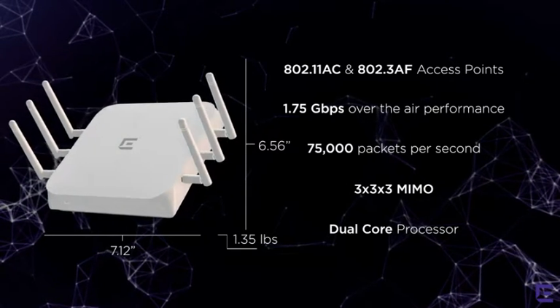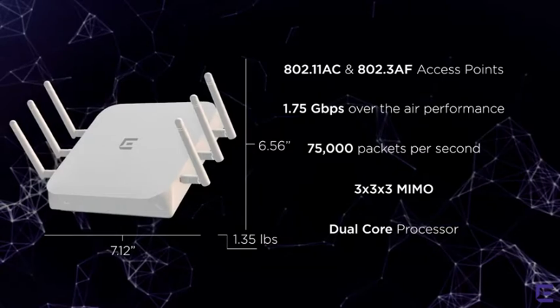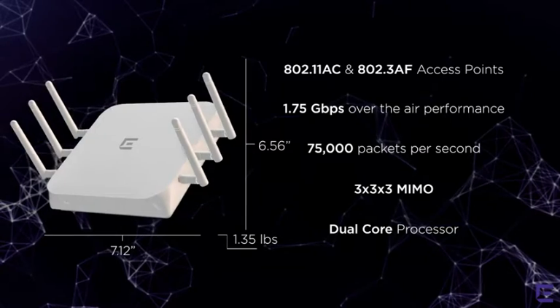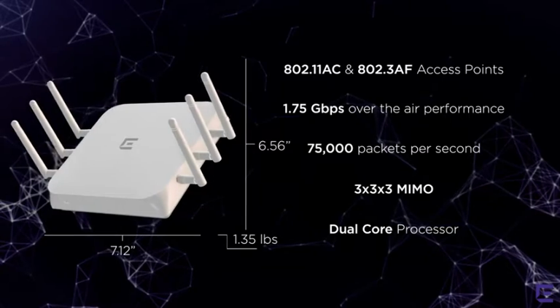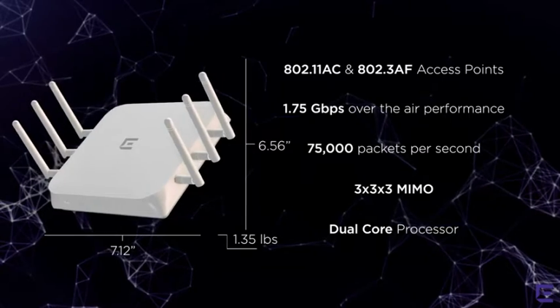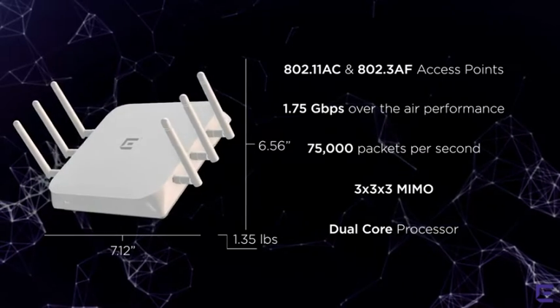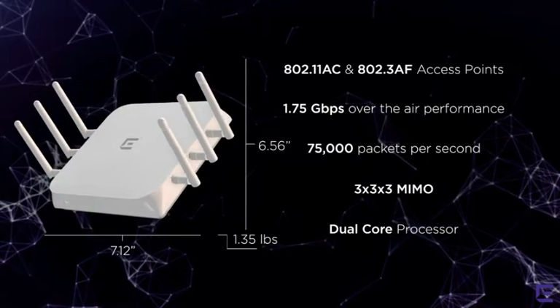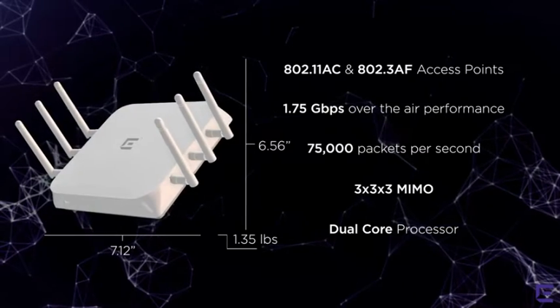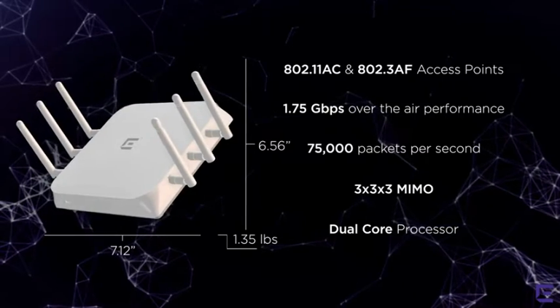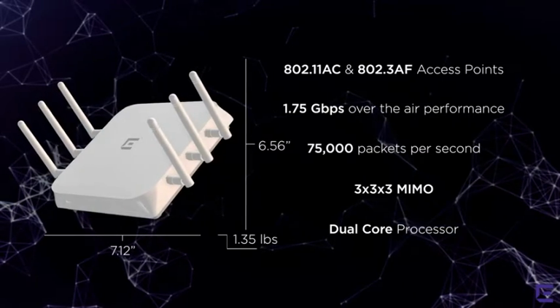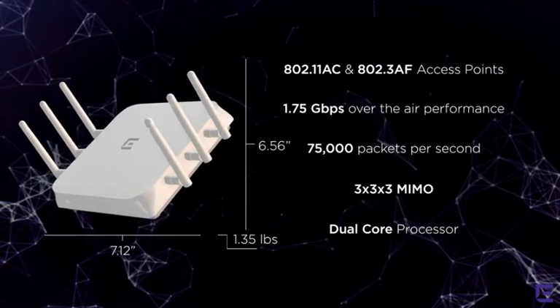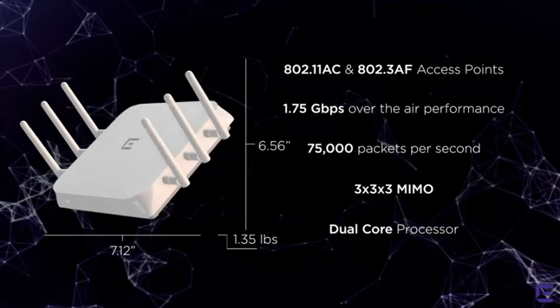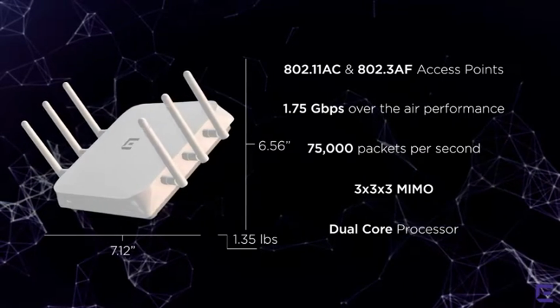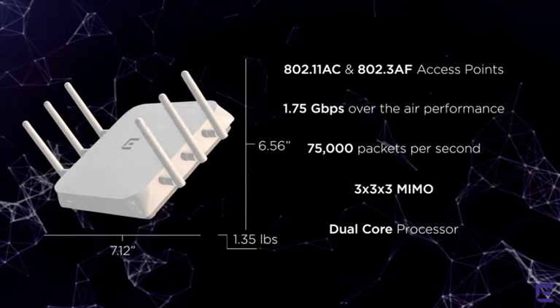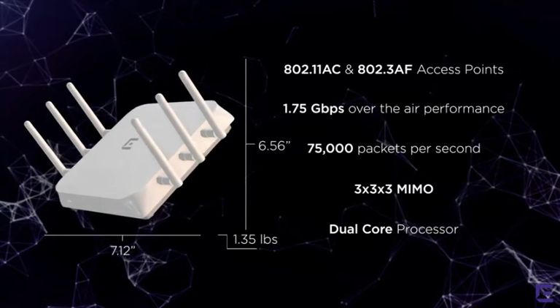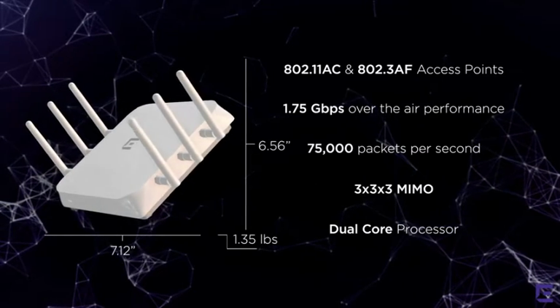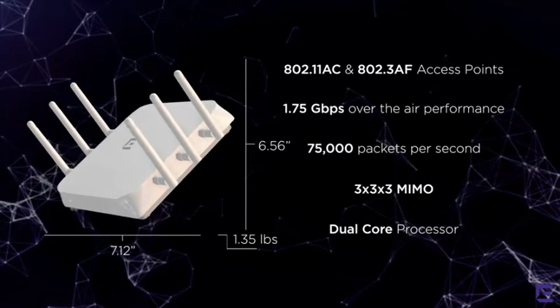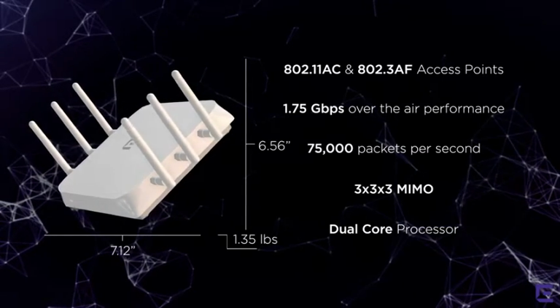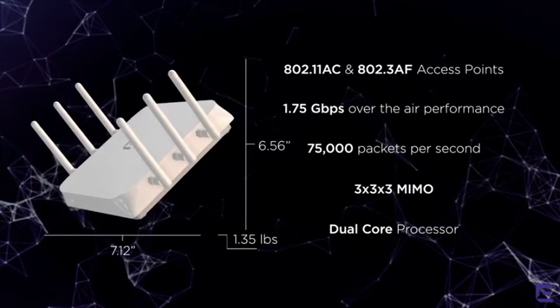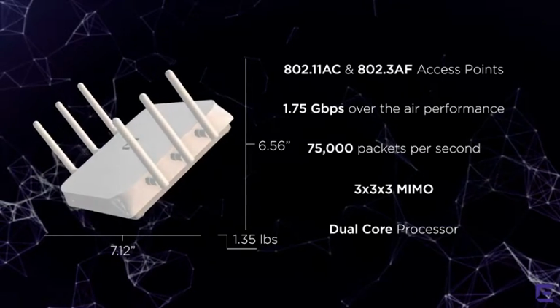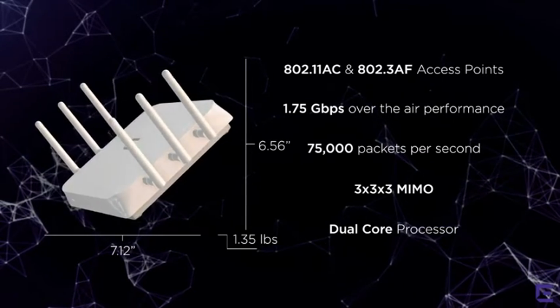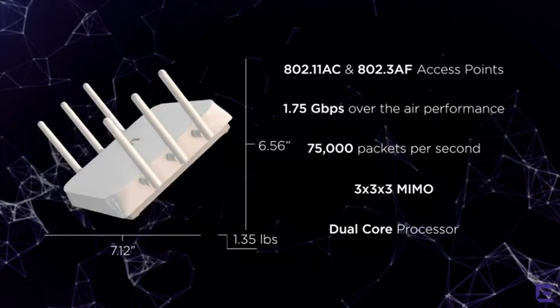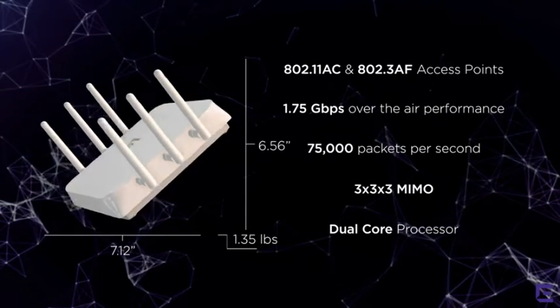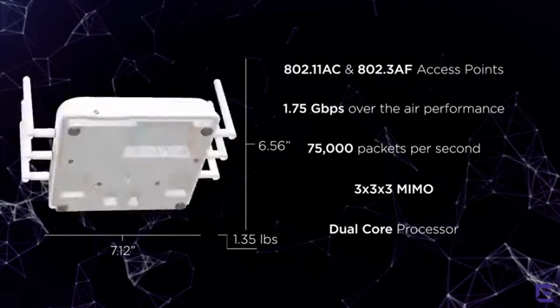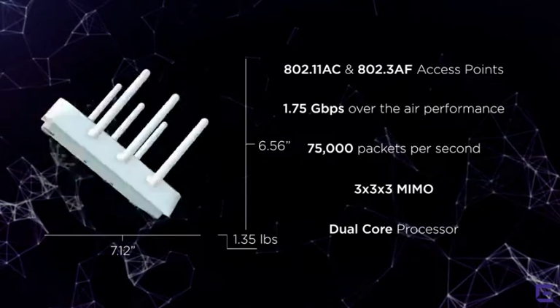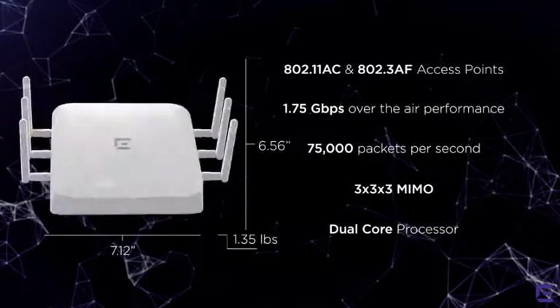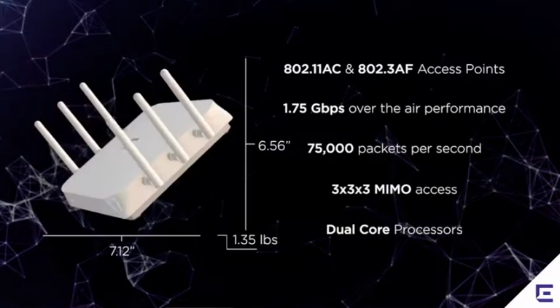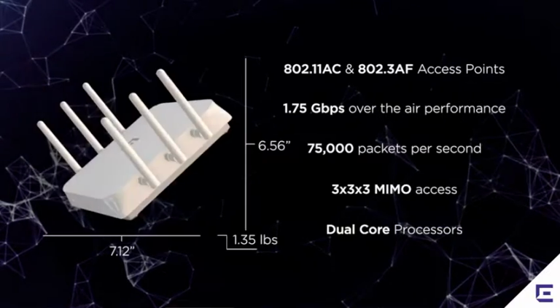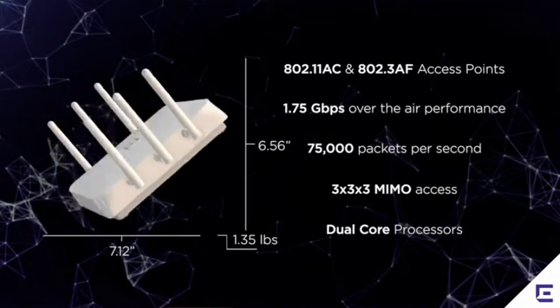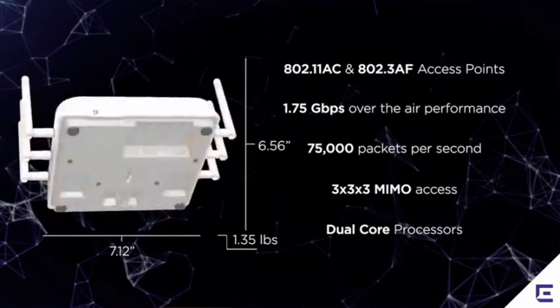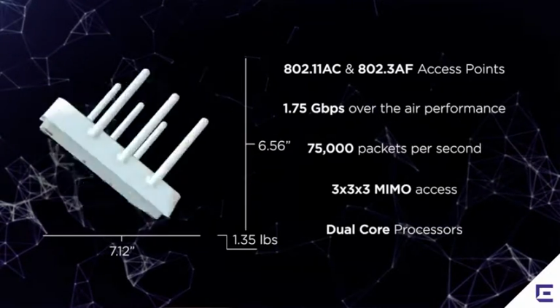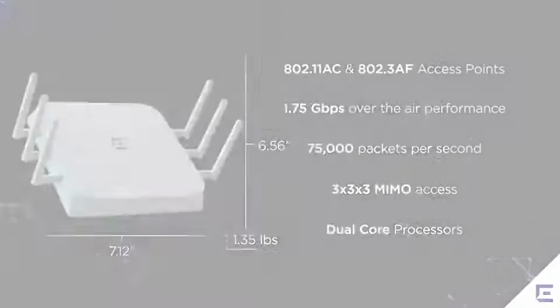Both access points are running dual-core processors, which allows us to optimize services and traffic forwarding.